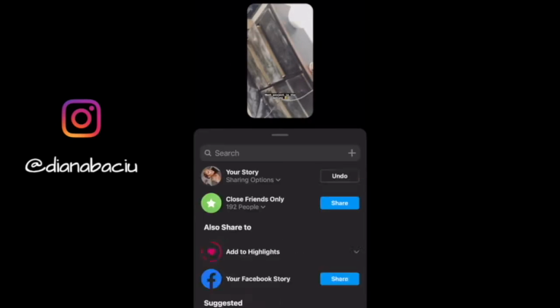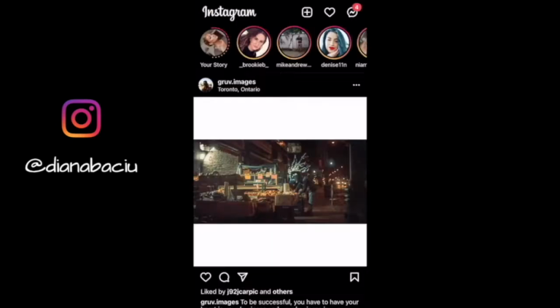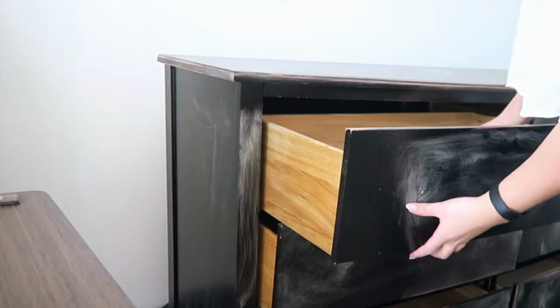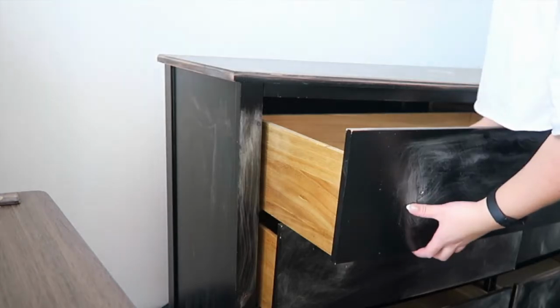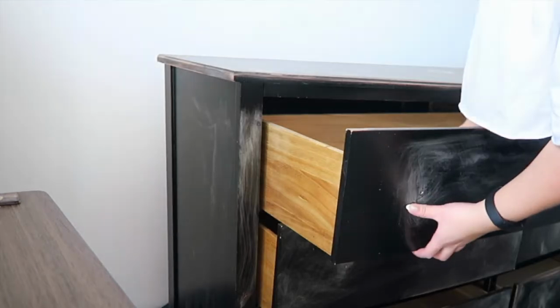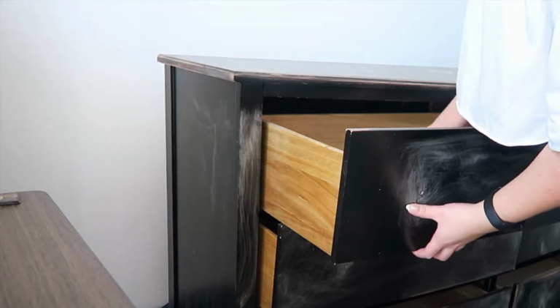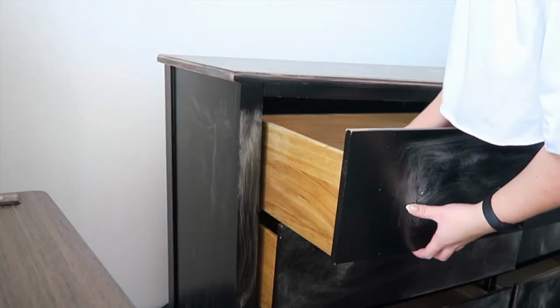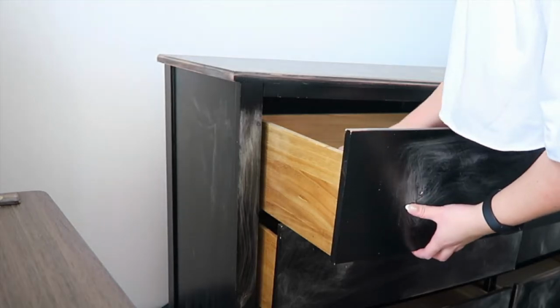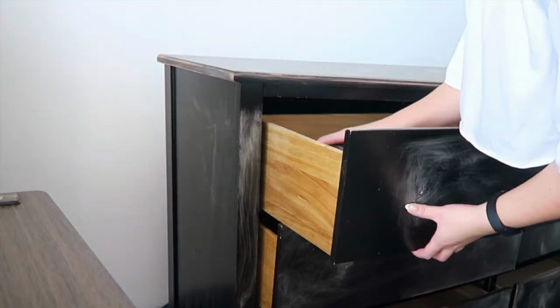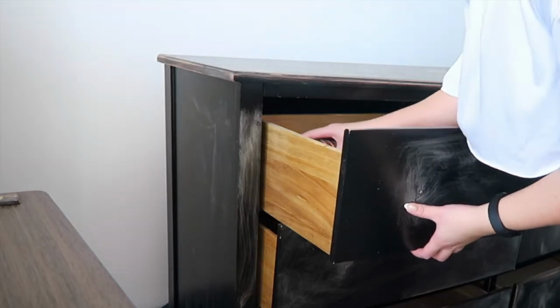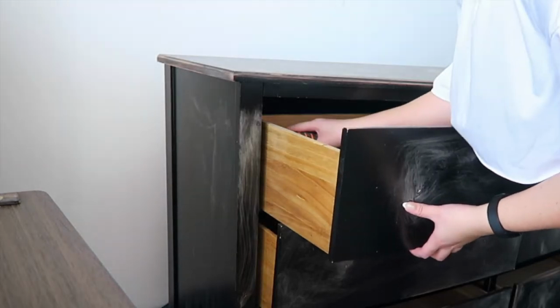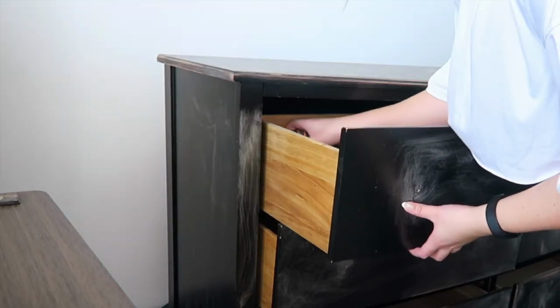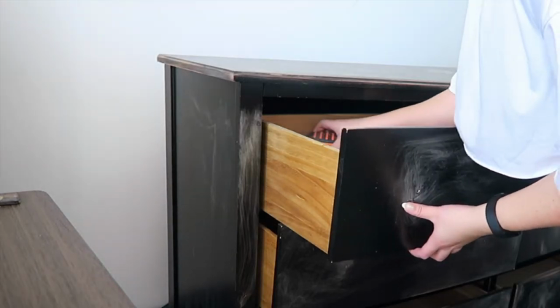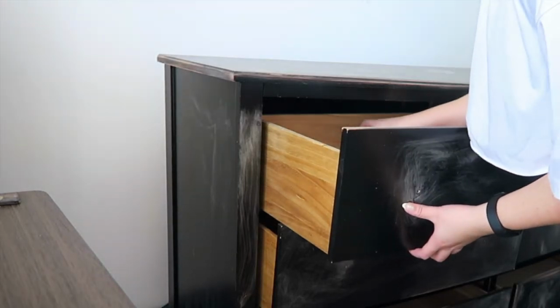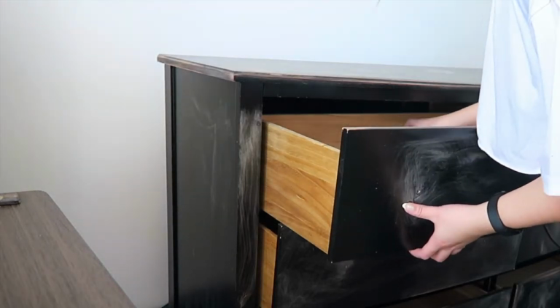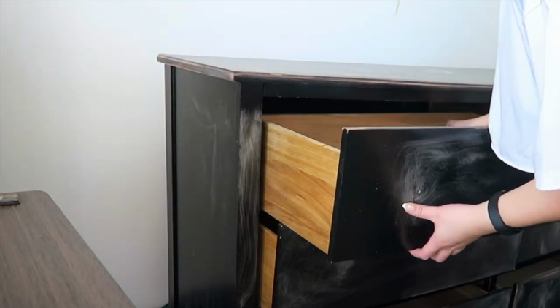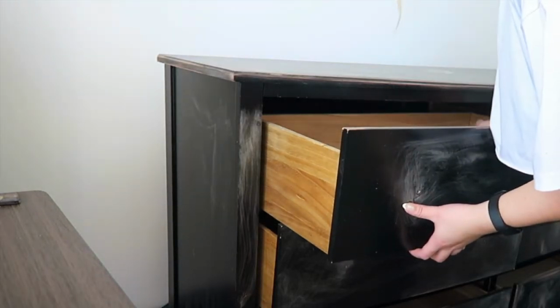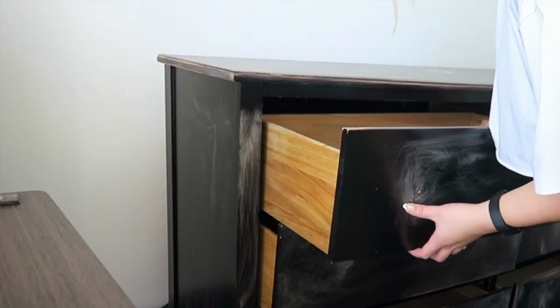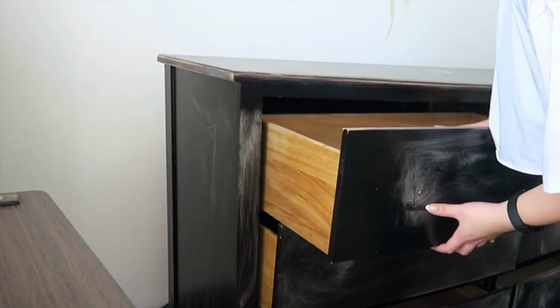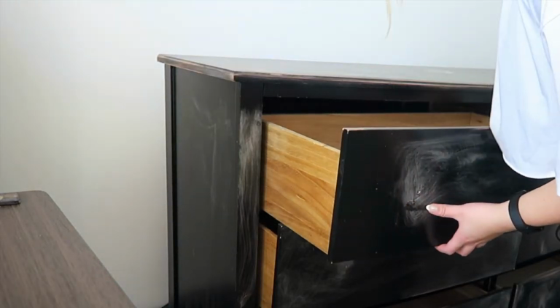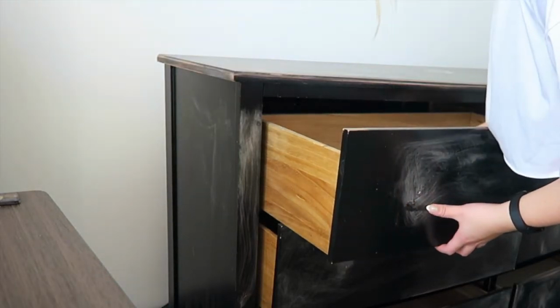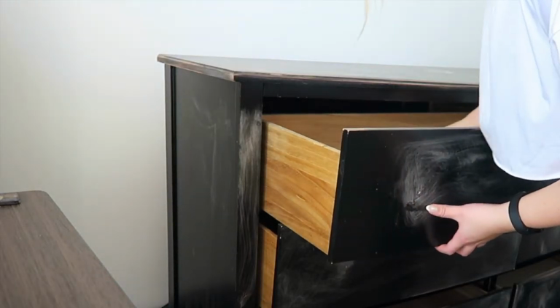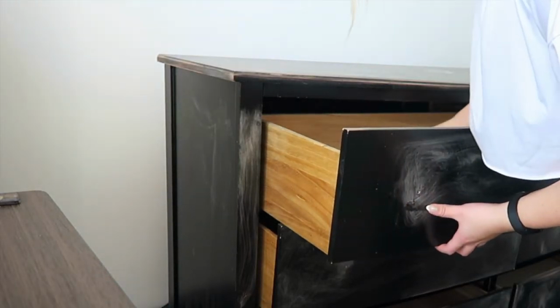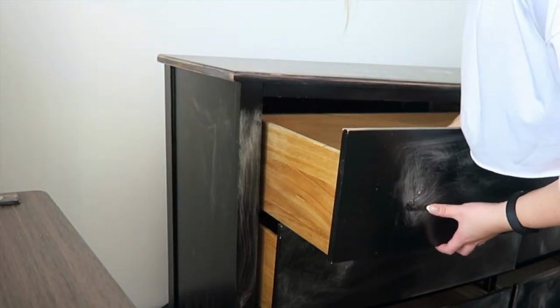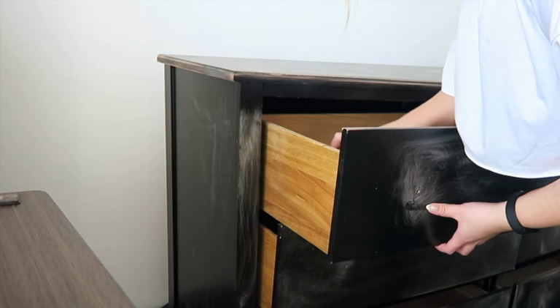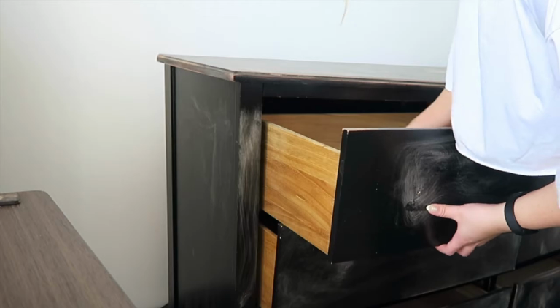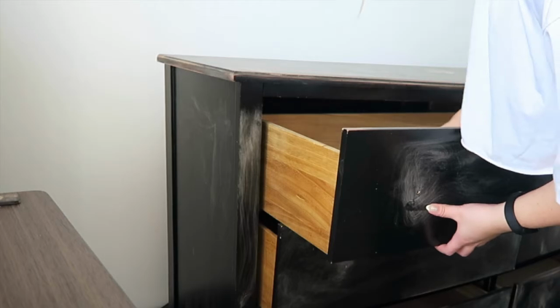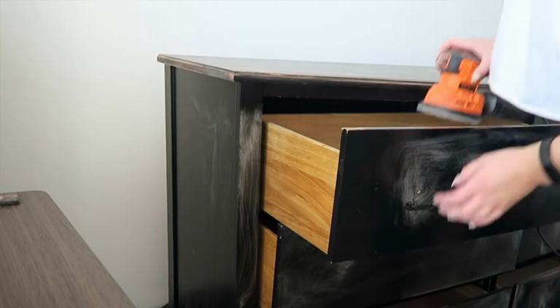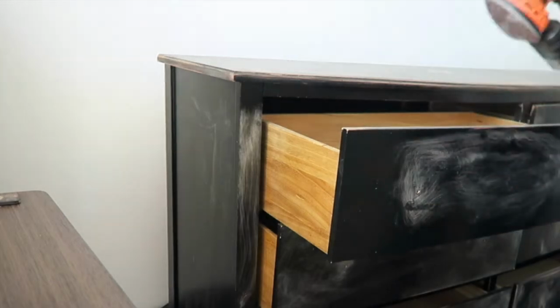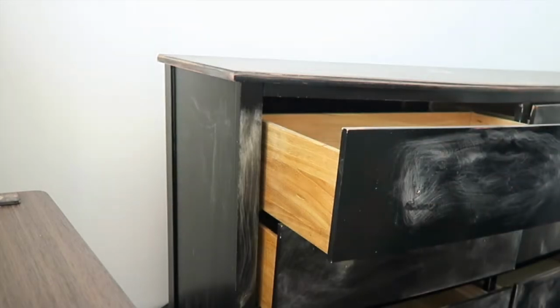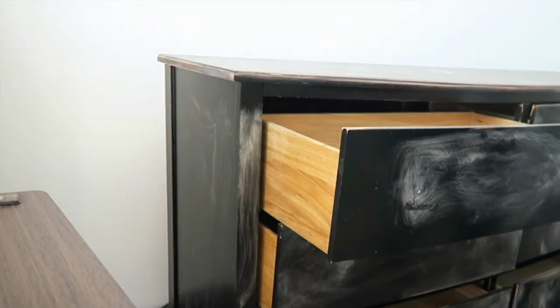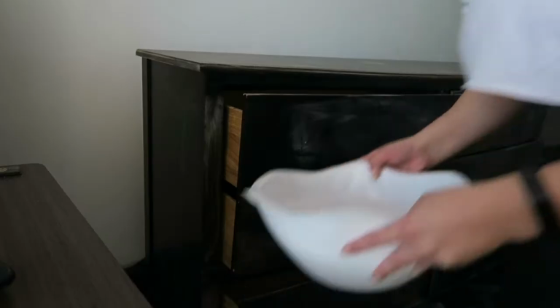I also decided to sand inside the drawers — because what else would I be doing with my life in this lockdown?